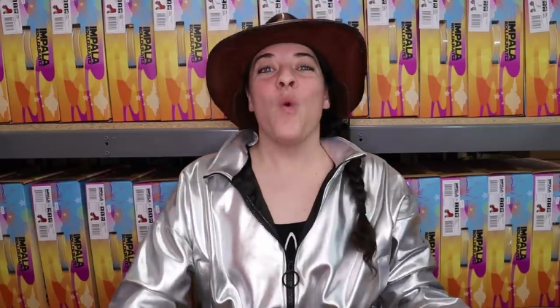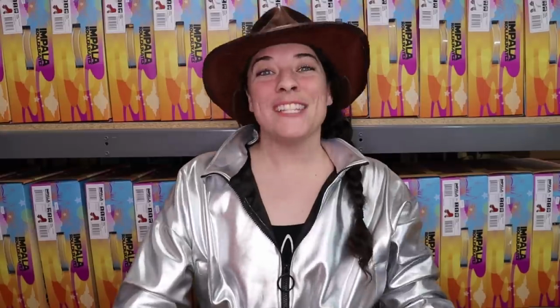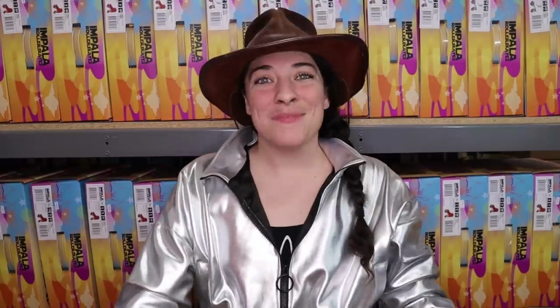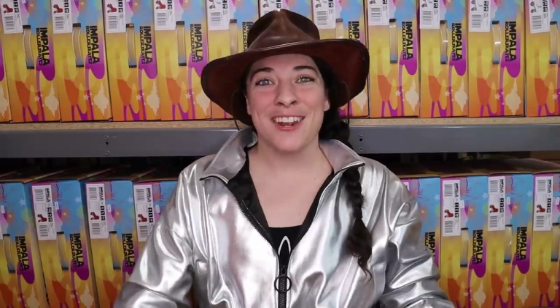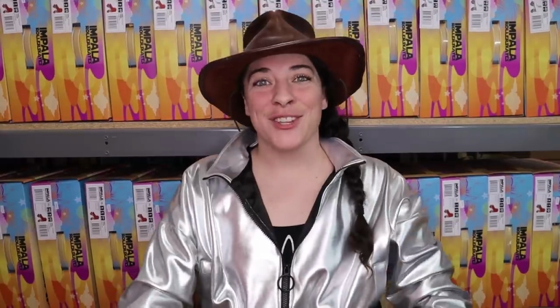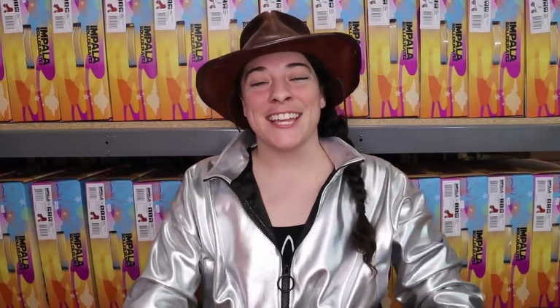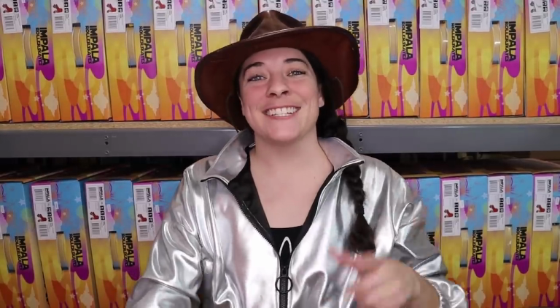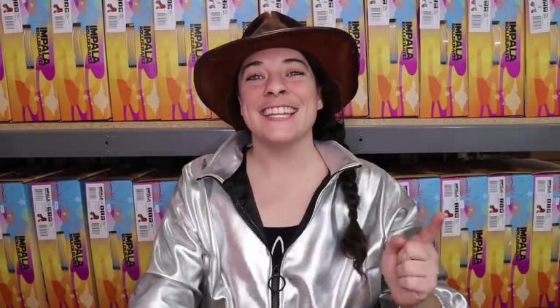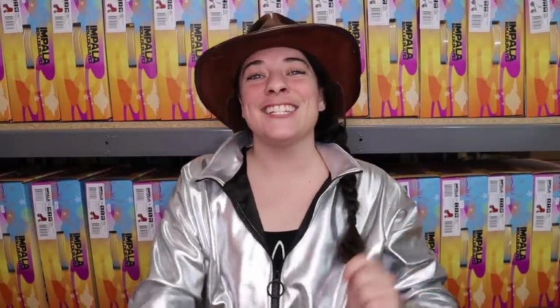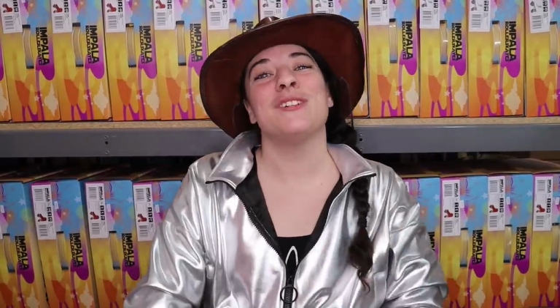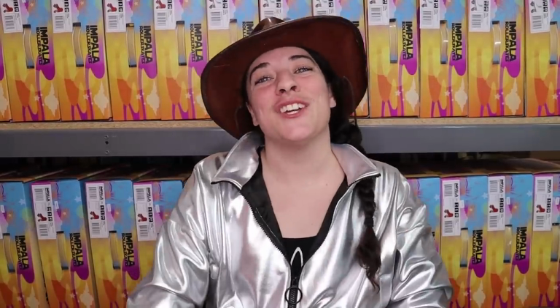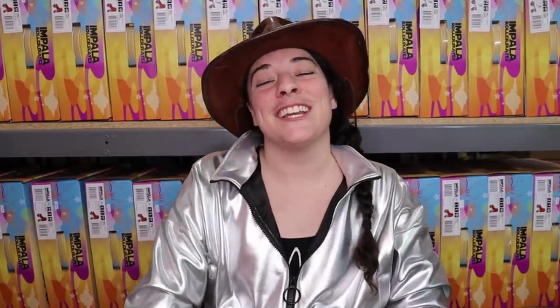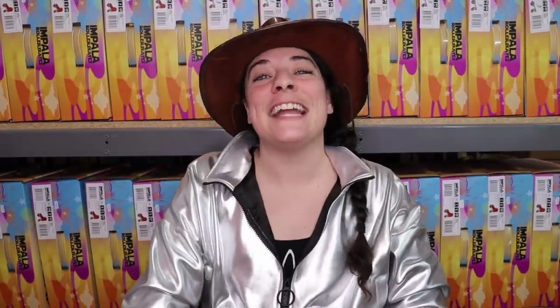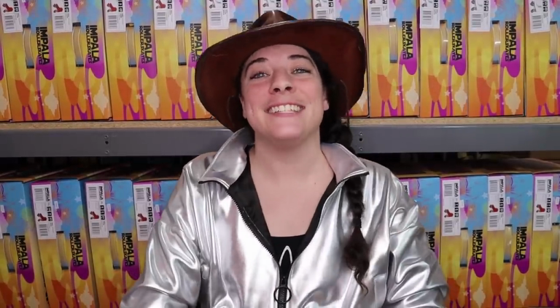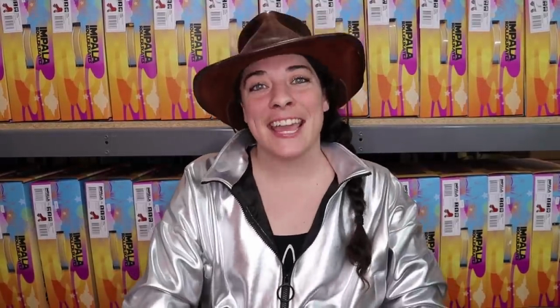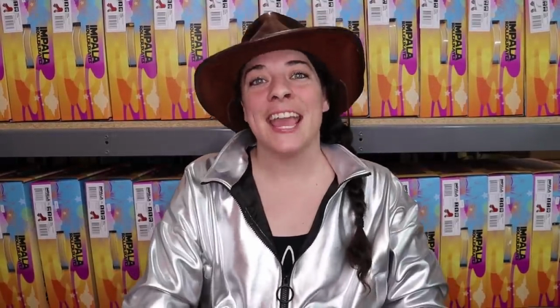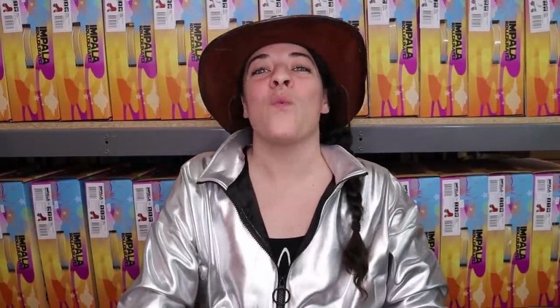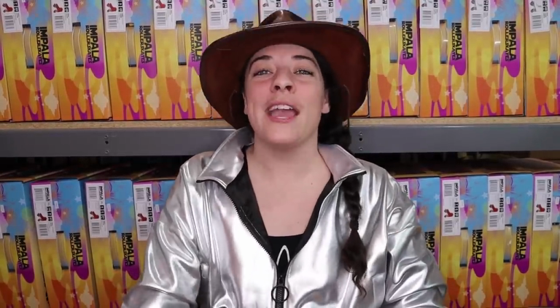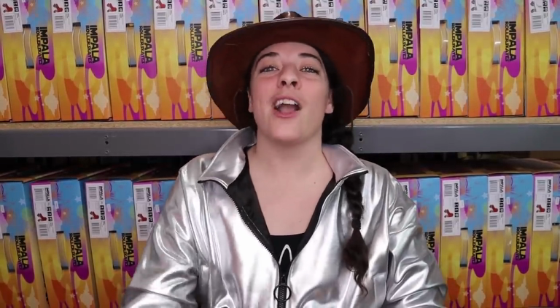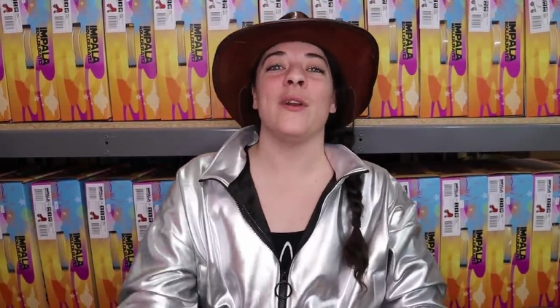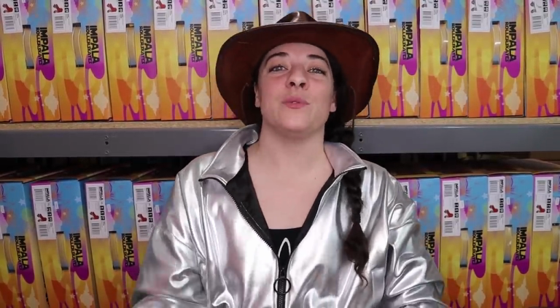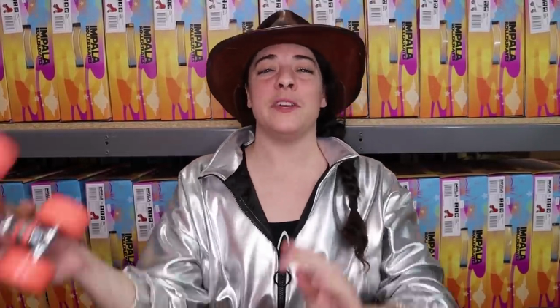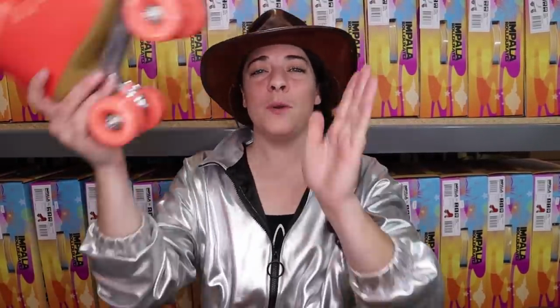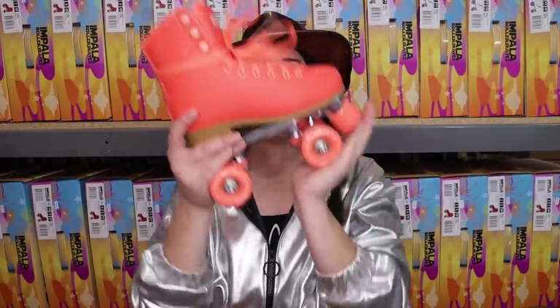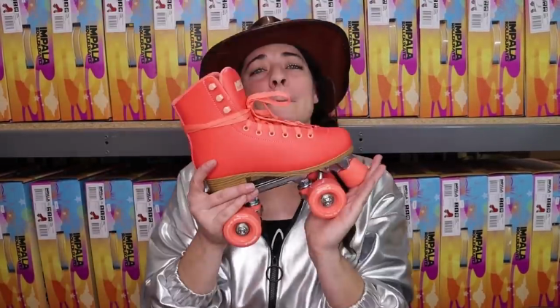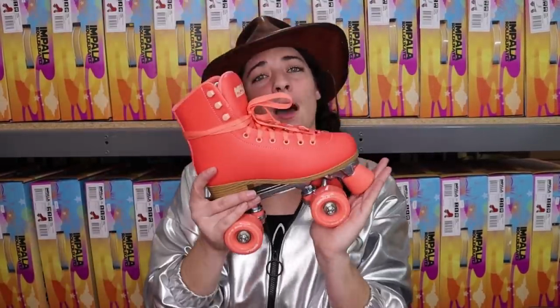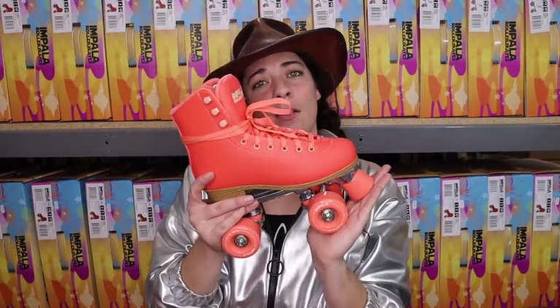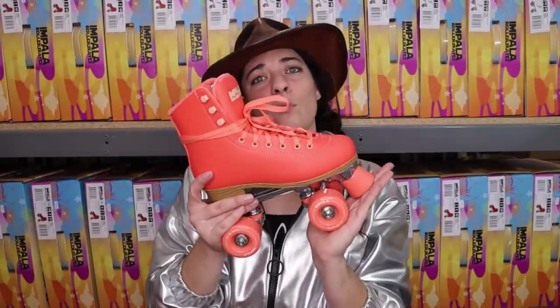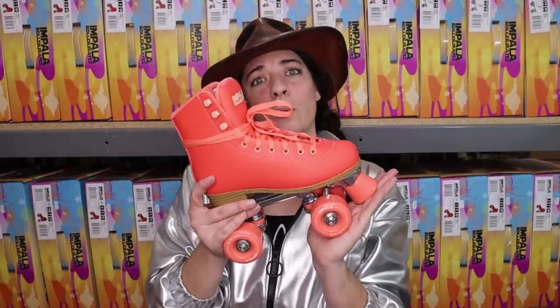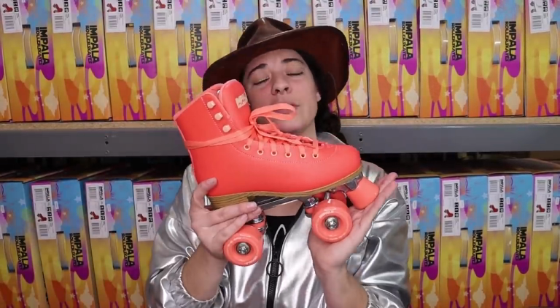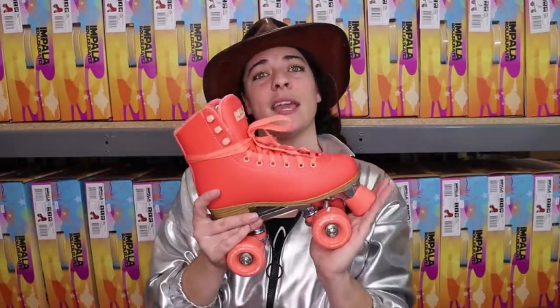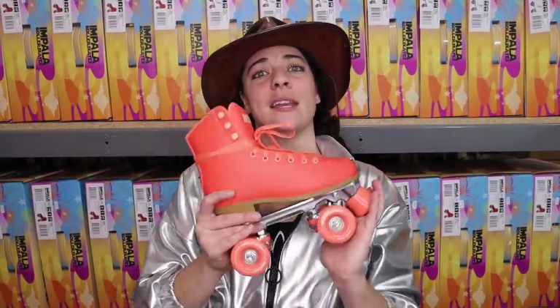What's up Planet Roller Skaters? India Jamma Jones here and today we are going to review the Impala Roller Skate.